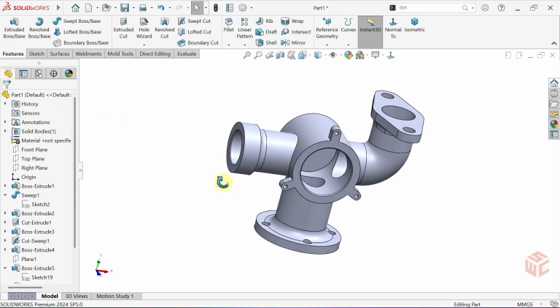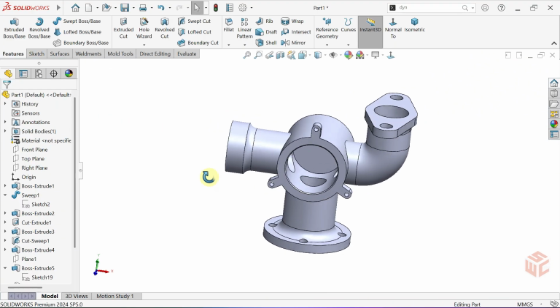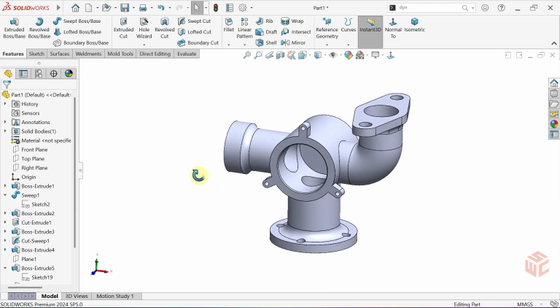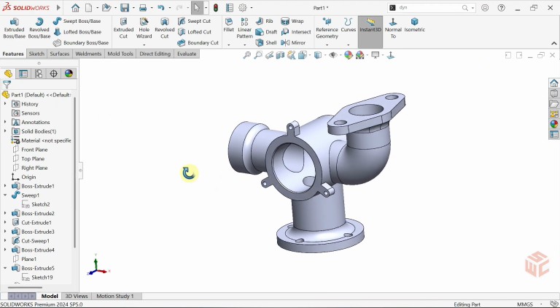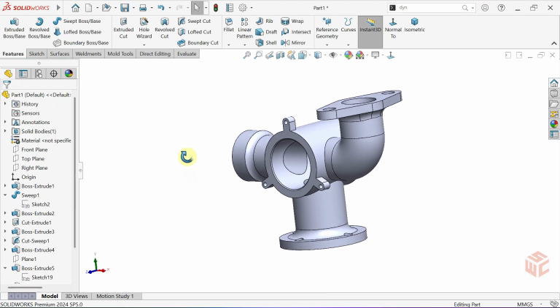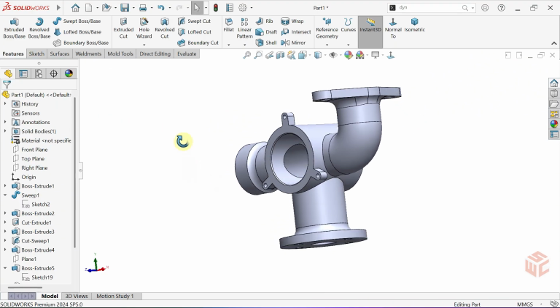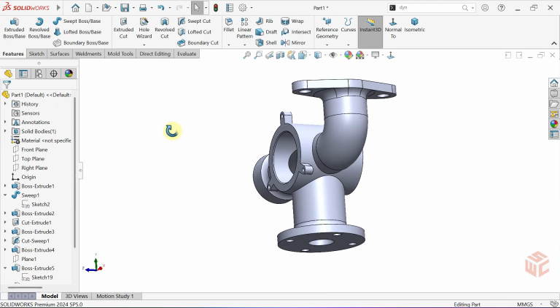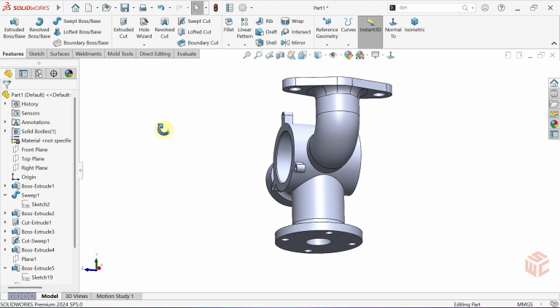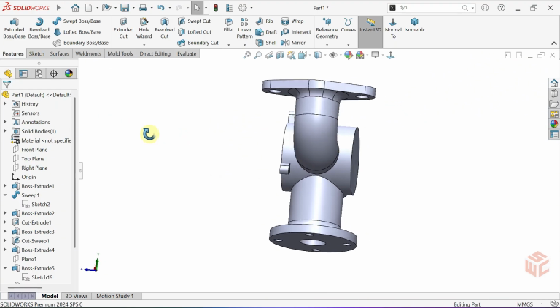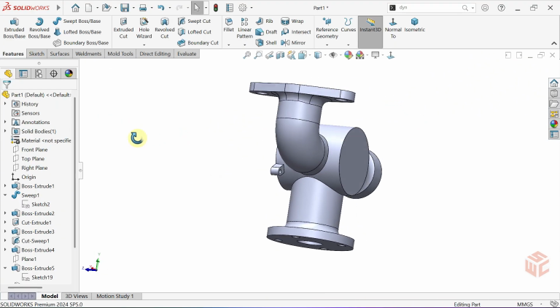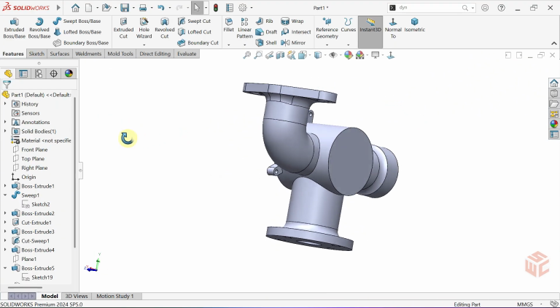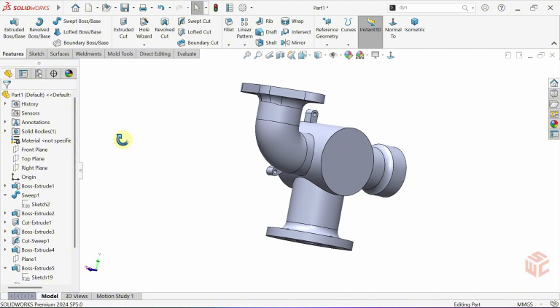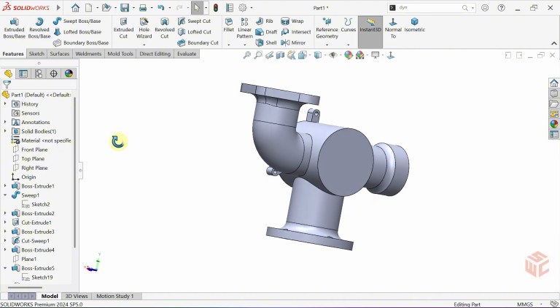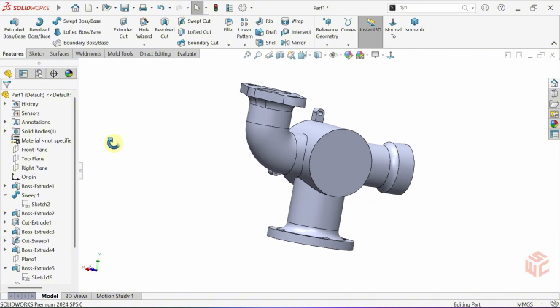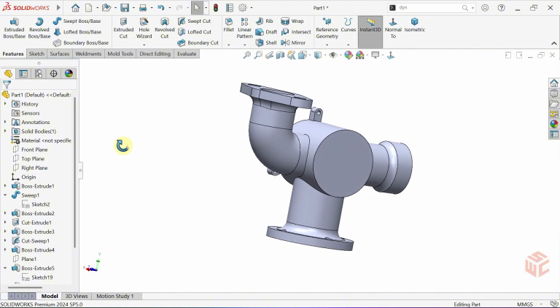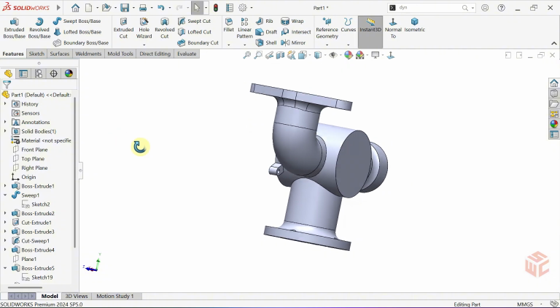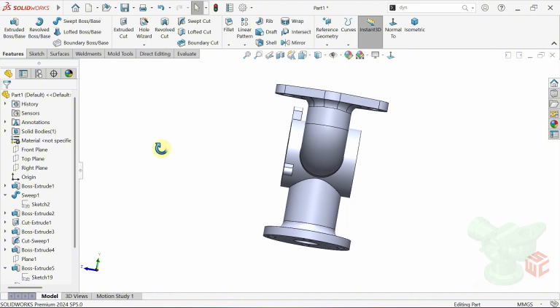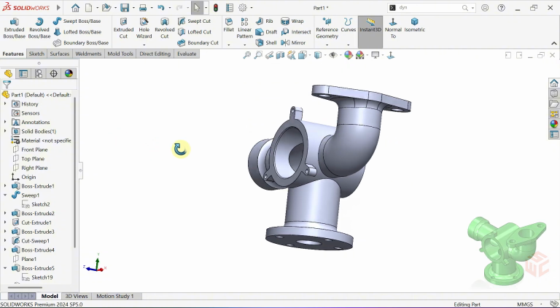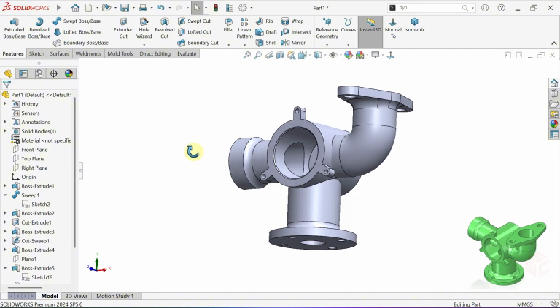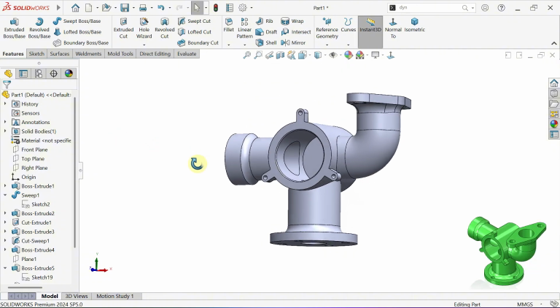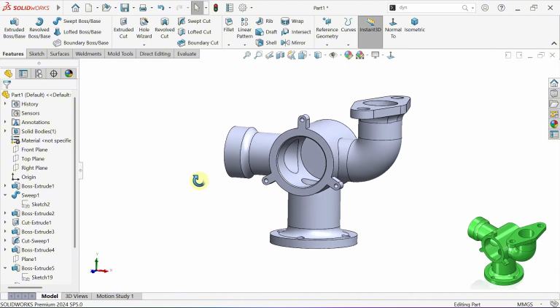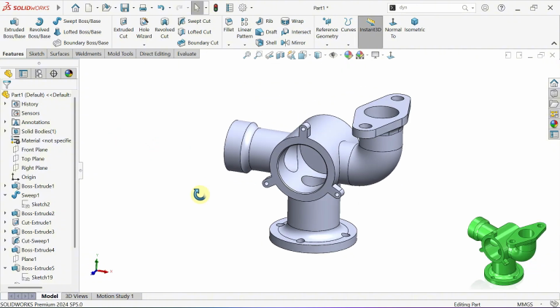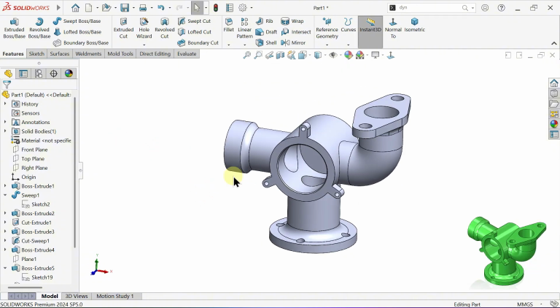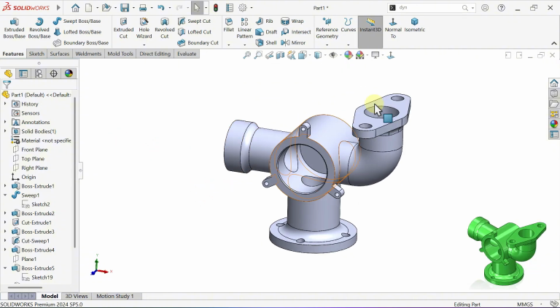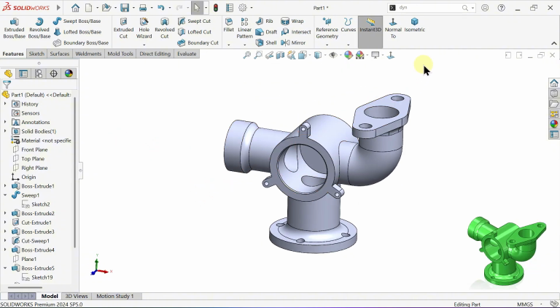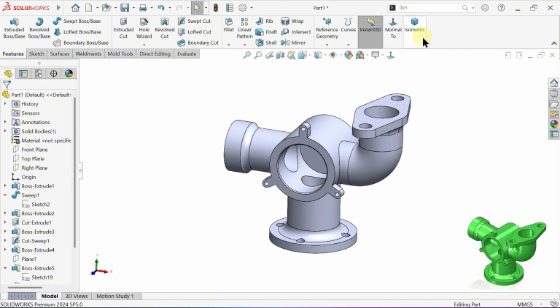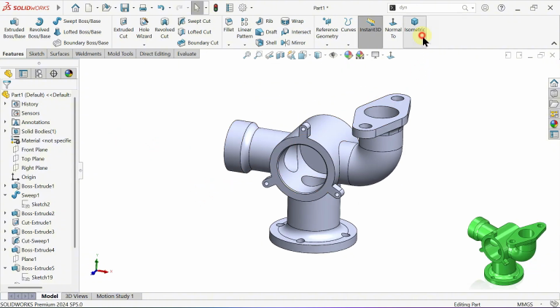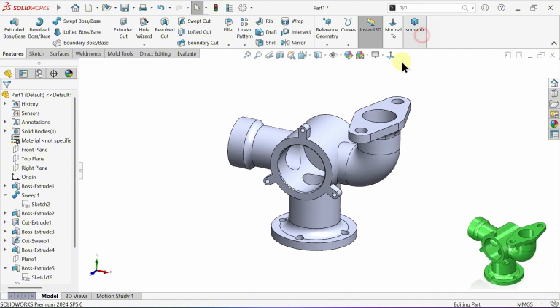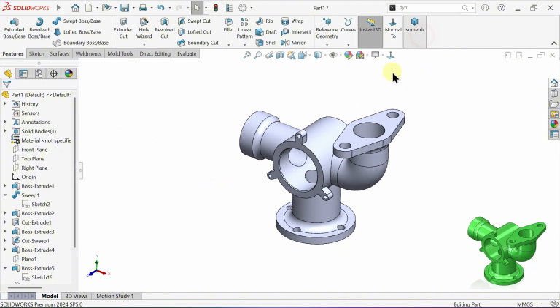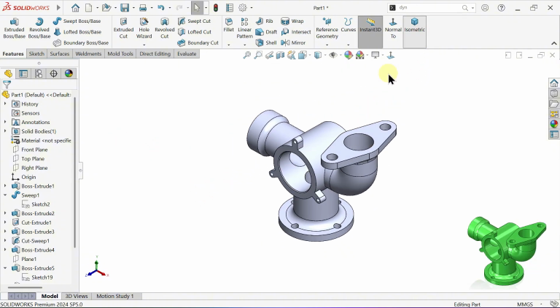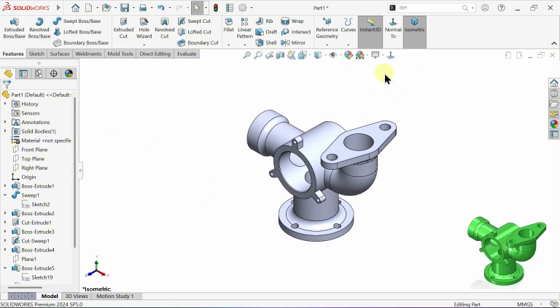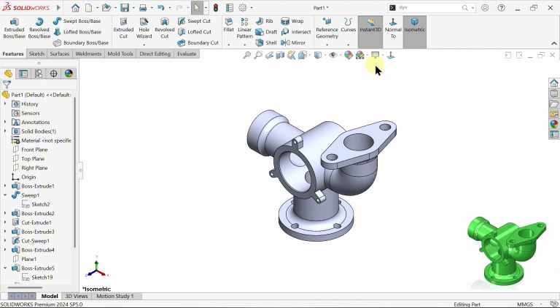And that's how we've completed our model. Let's quickly adjust the scene and assign its appearance.